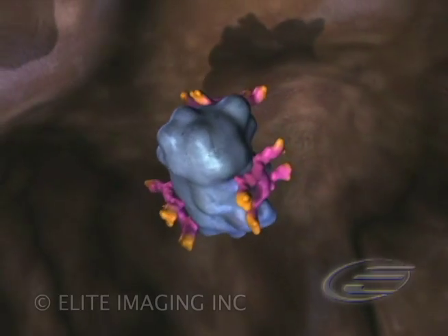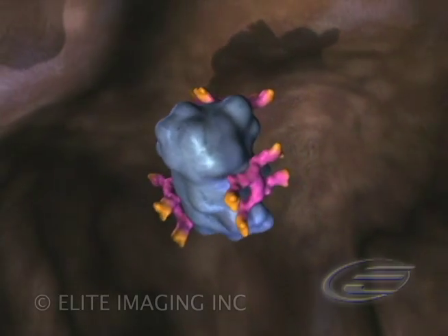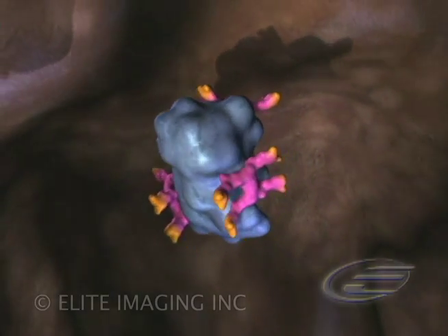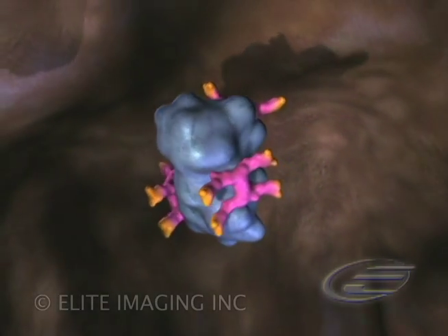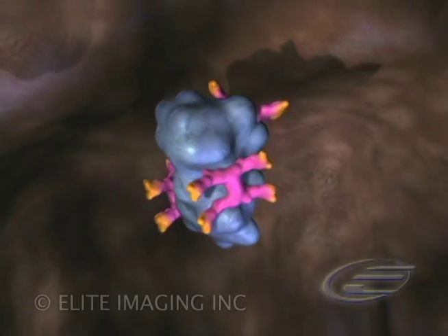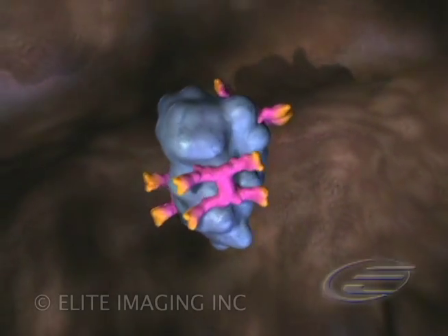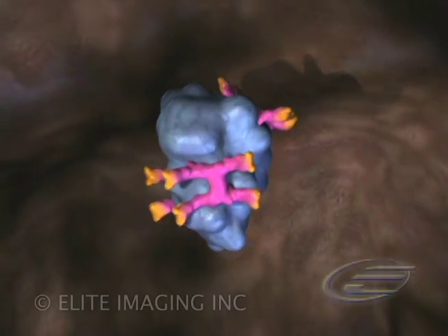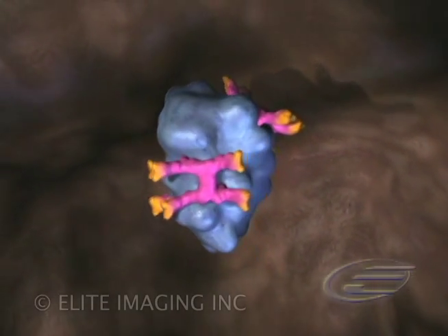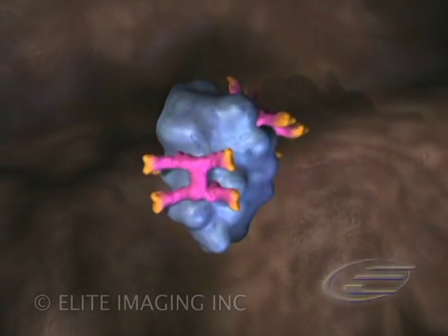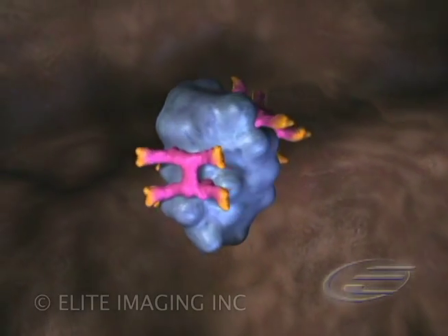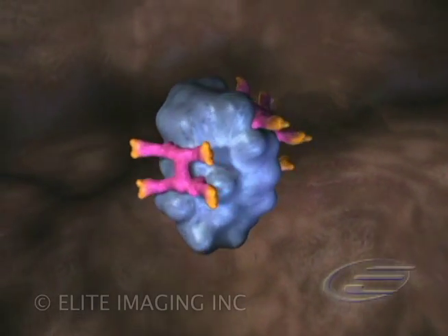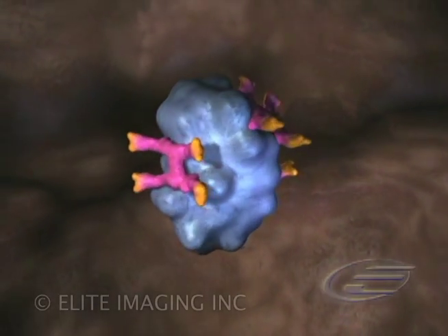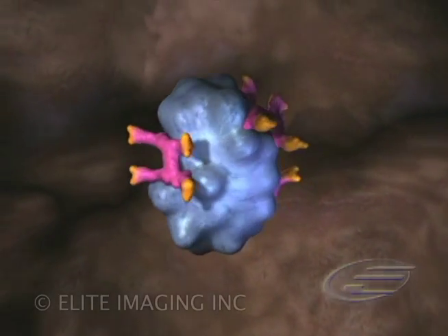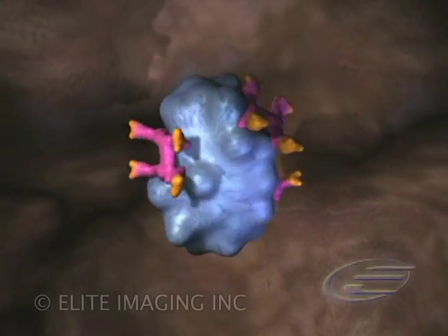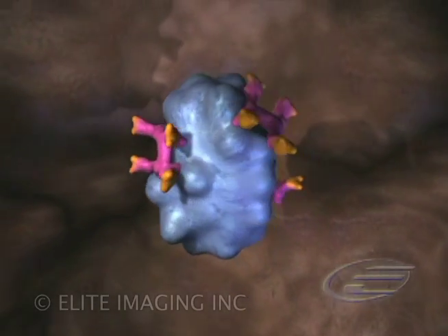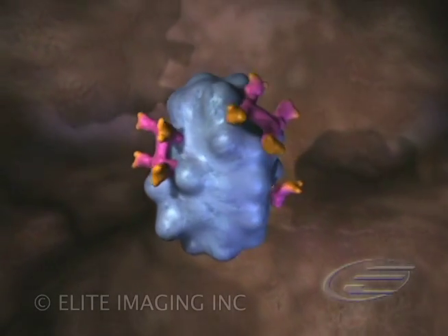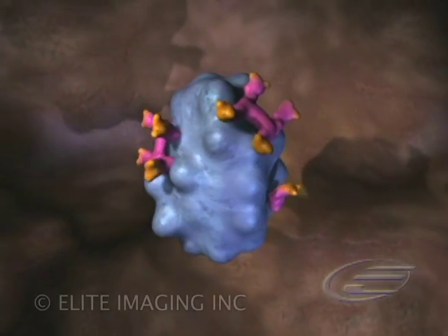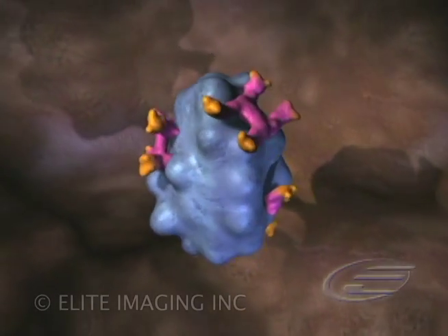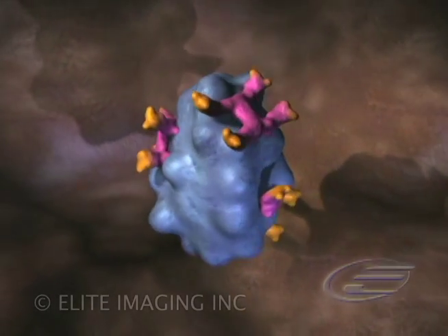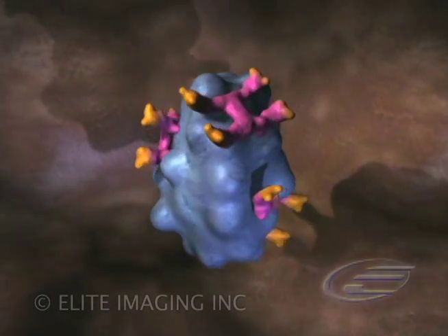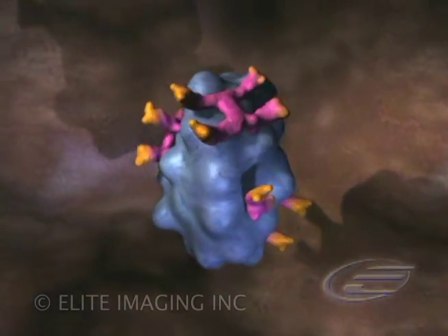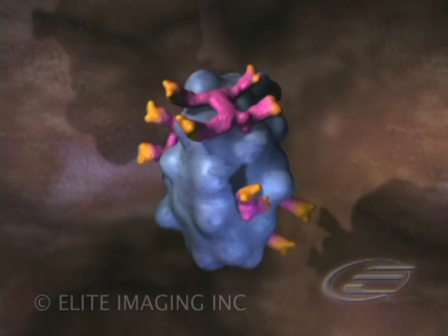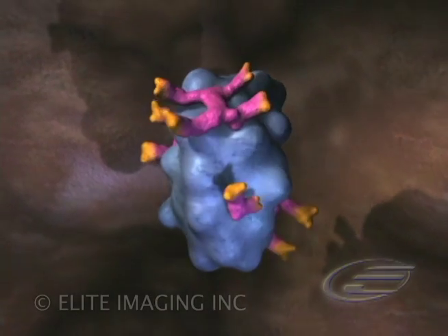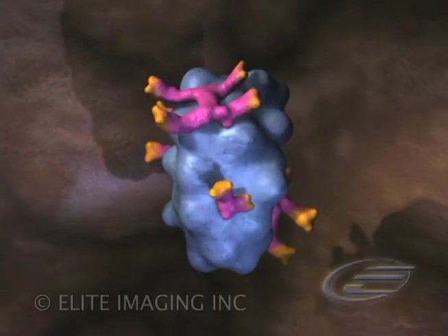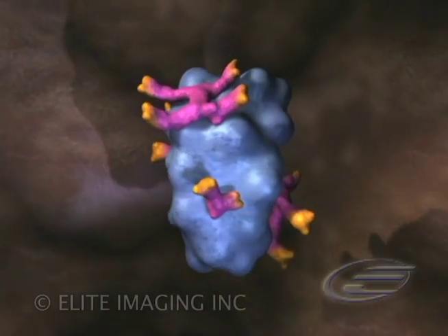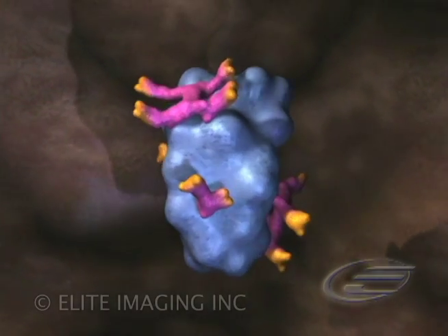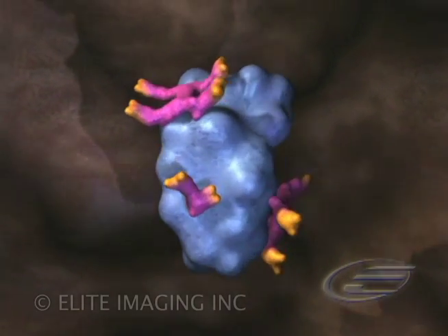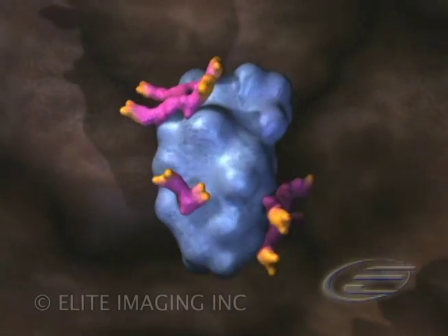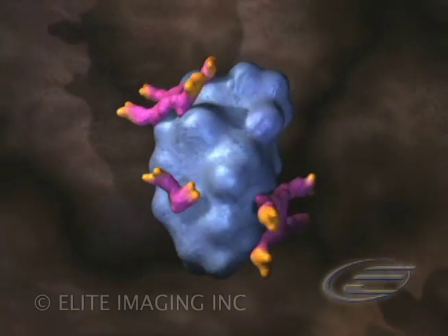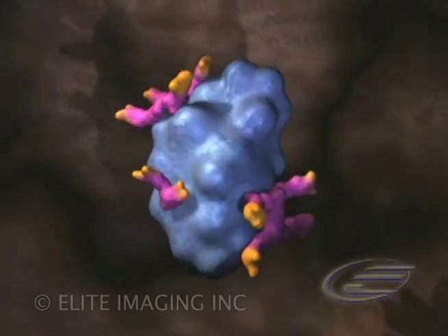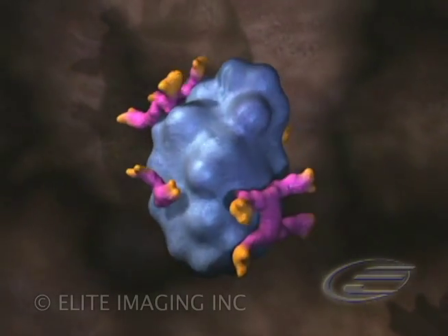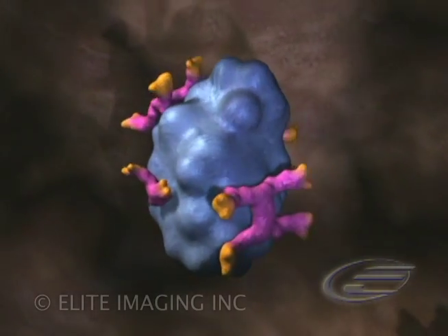These cells are naturally programmed to die by apoptosis. Erythropoietin prevents apoptosis, allowing the cells to survive, mature, and synthesize hemoglobin.